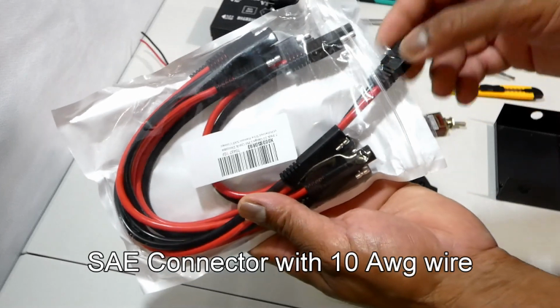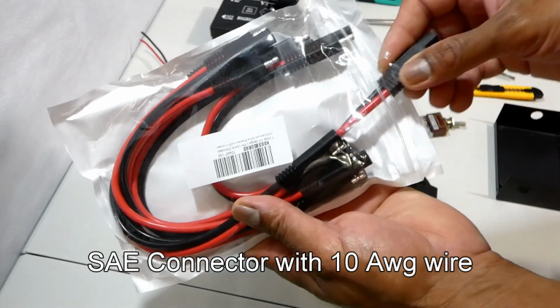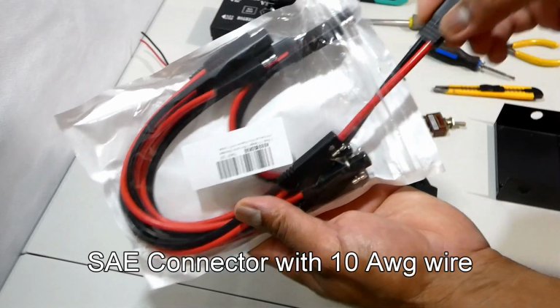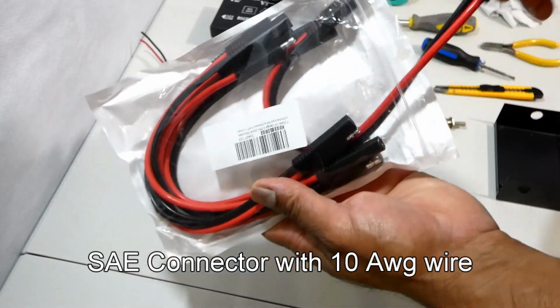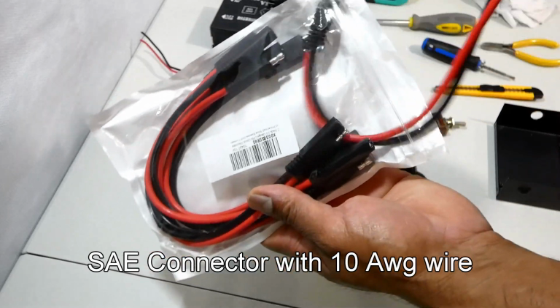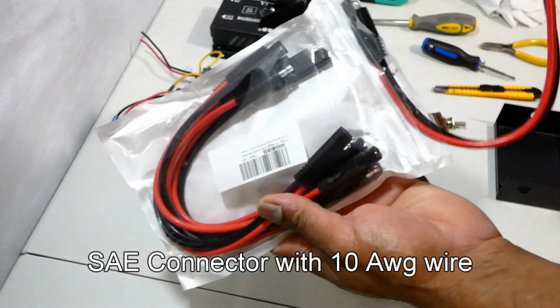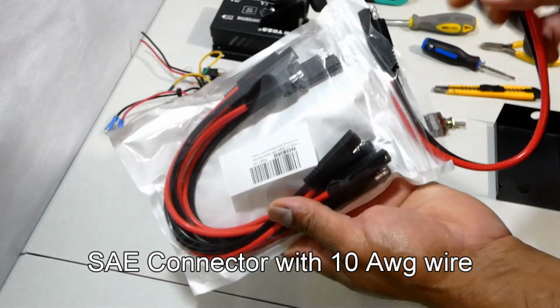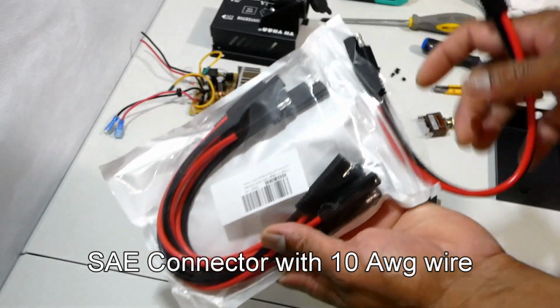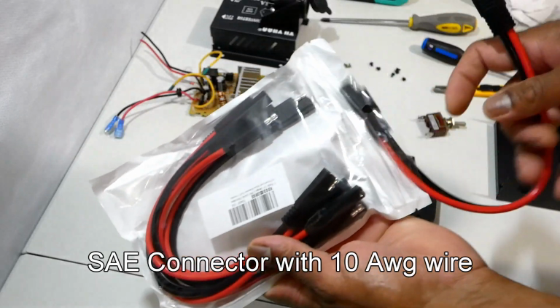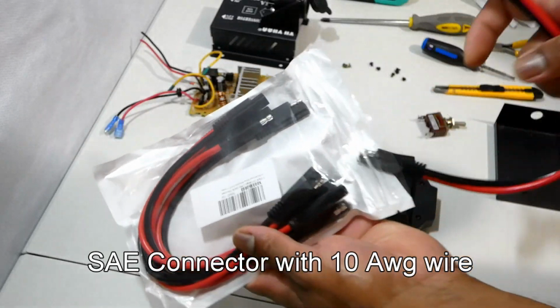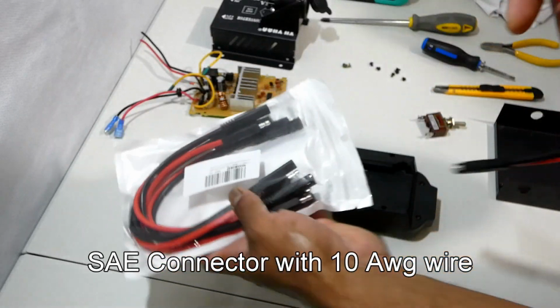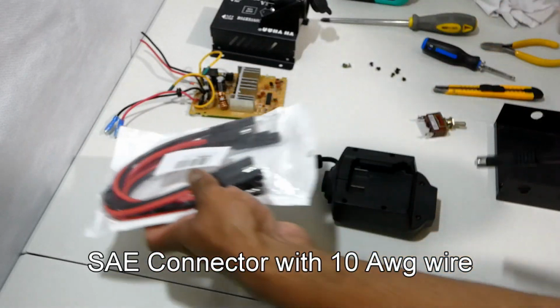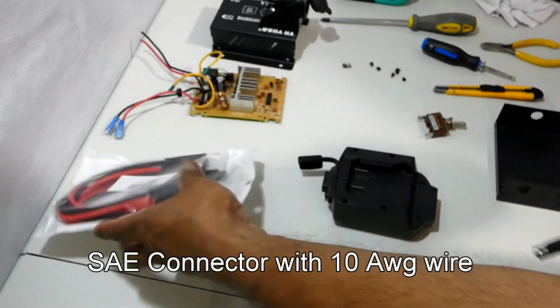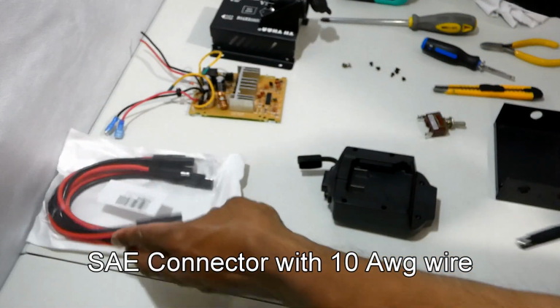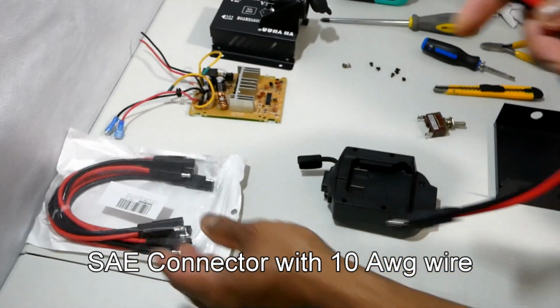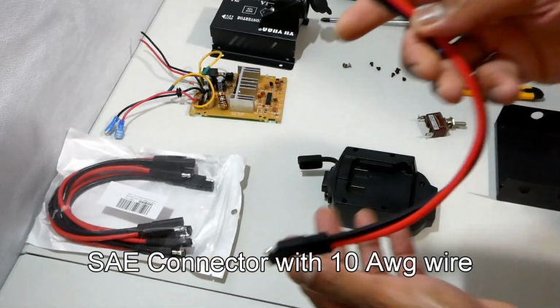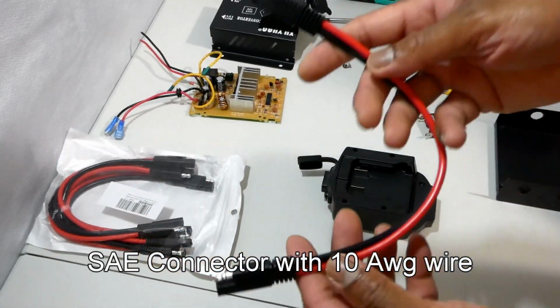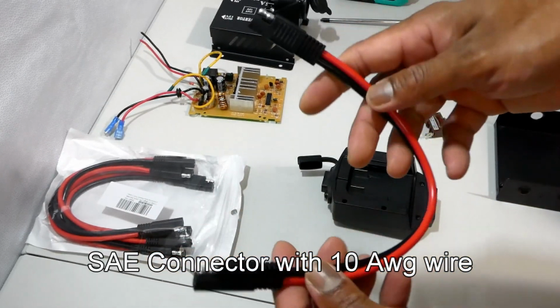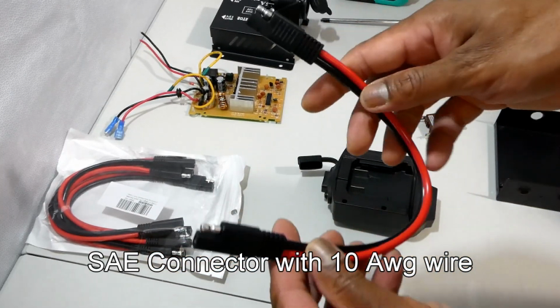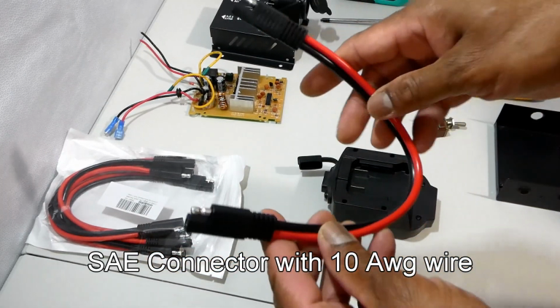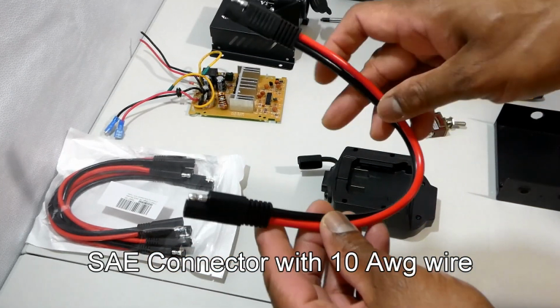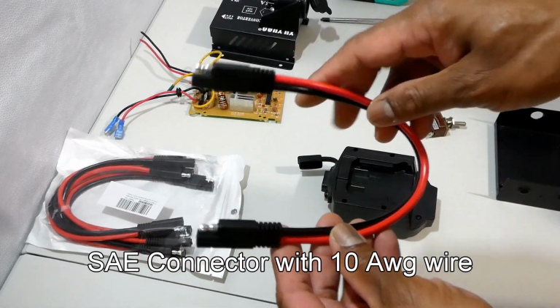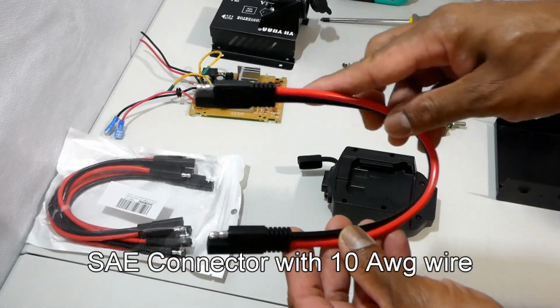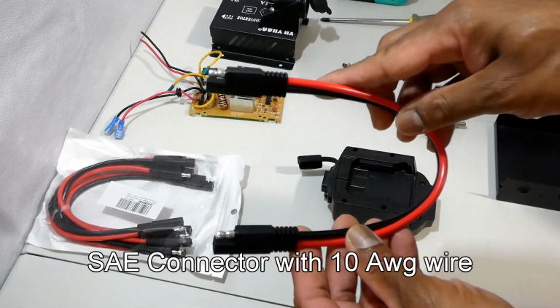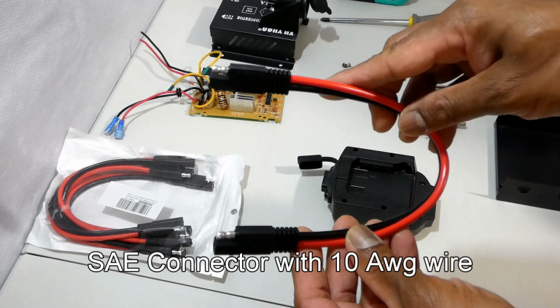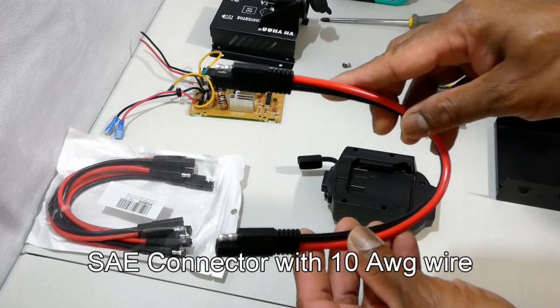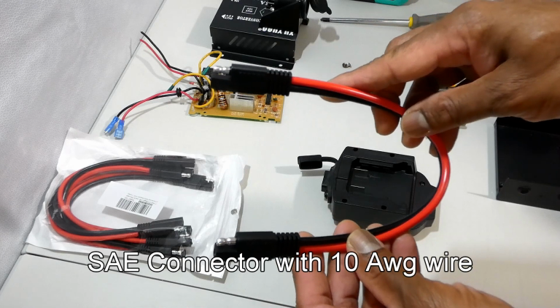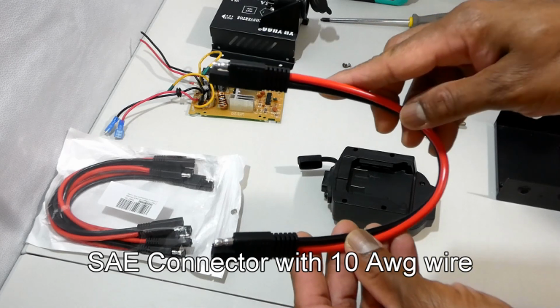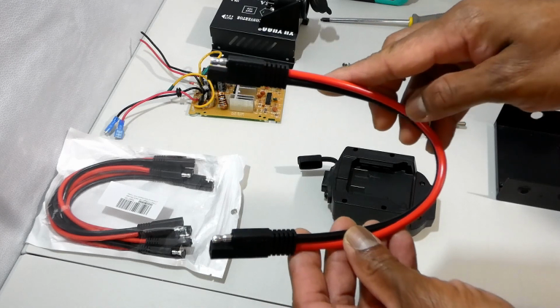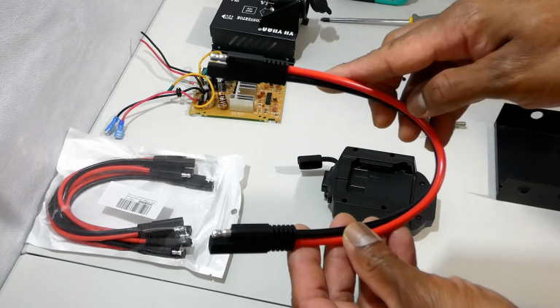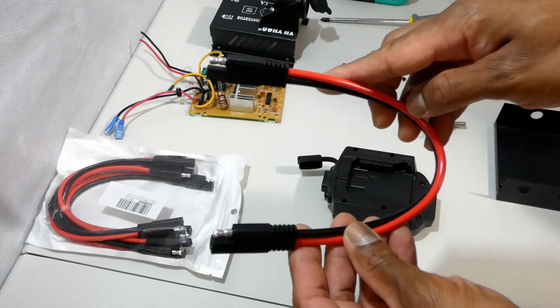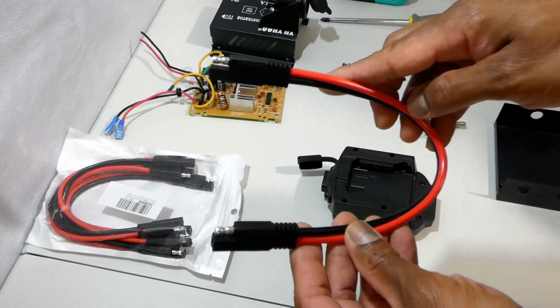When you are going to plug them together, you have to make sure the positive and negatives are in the right order.